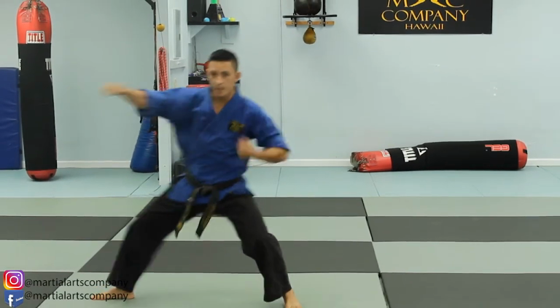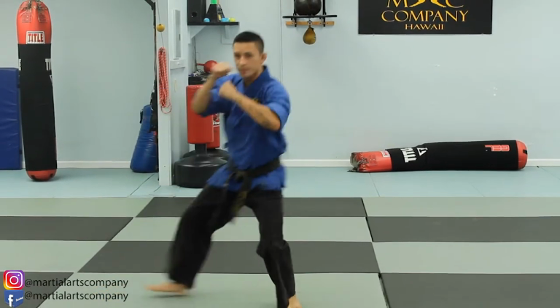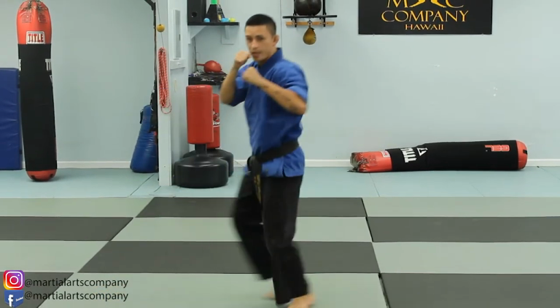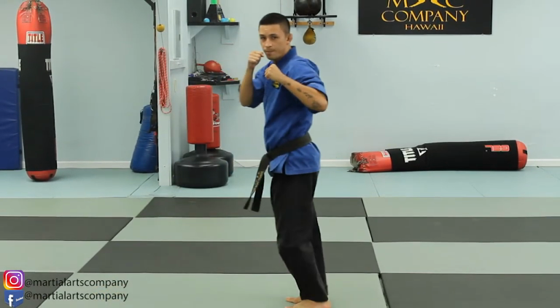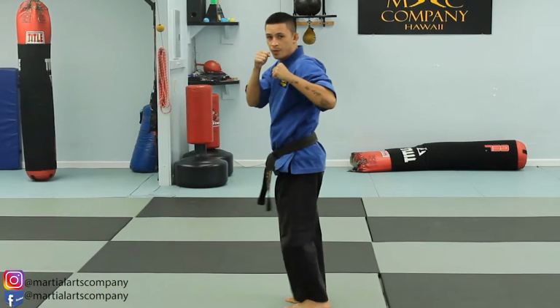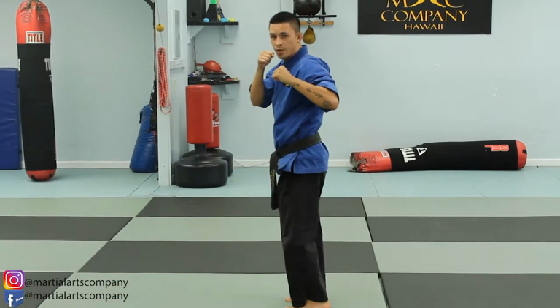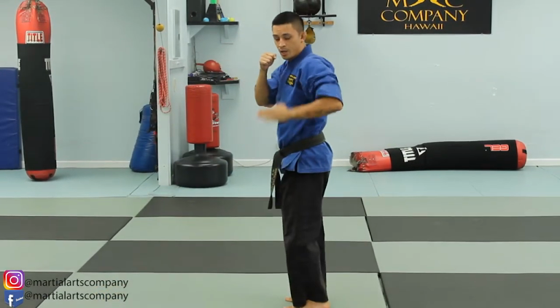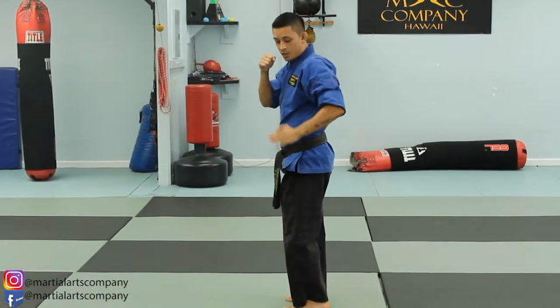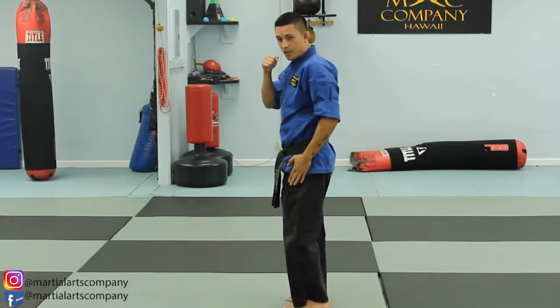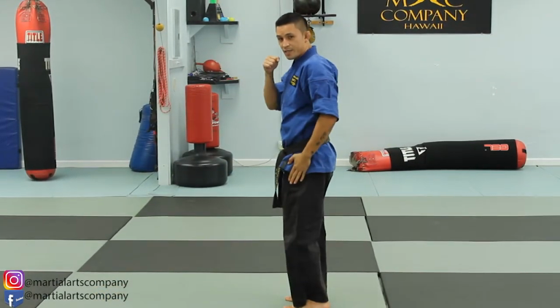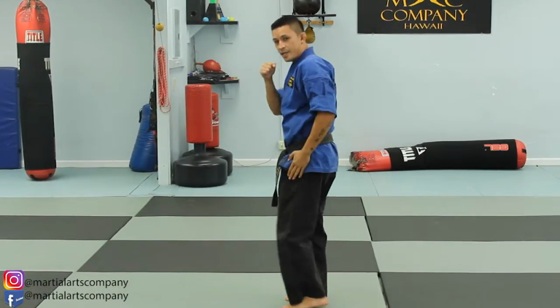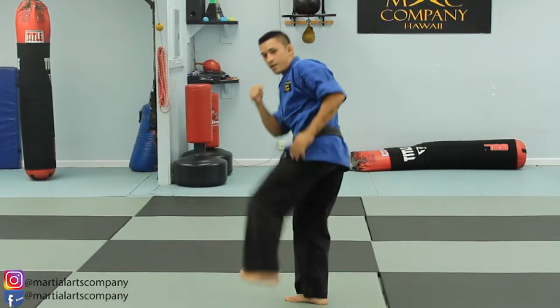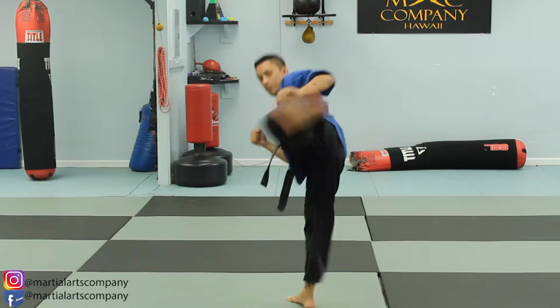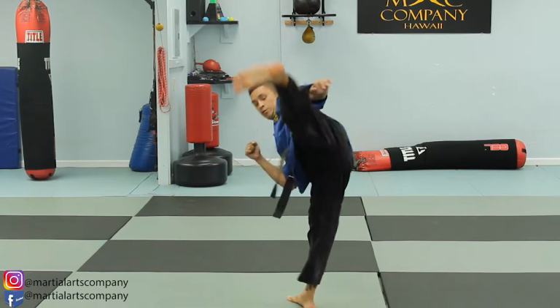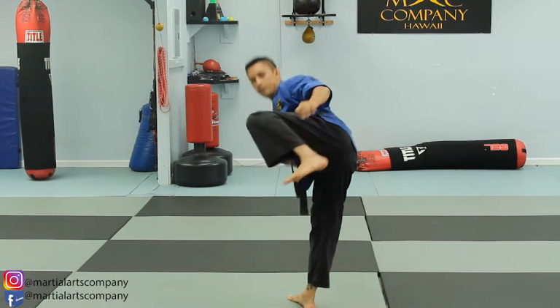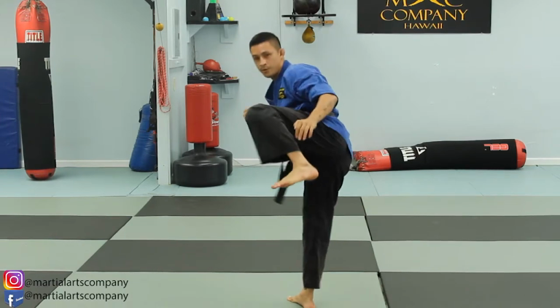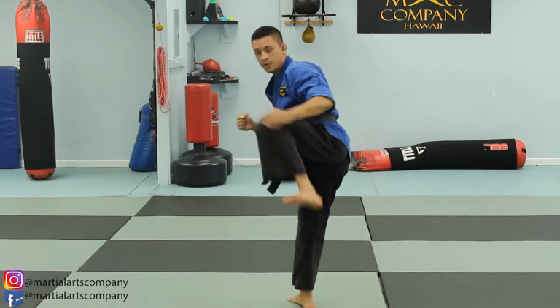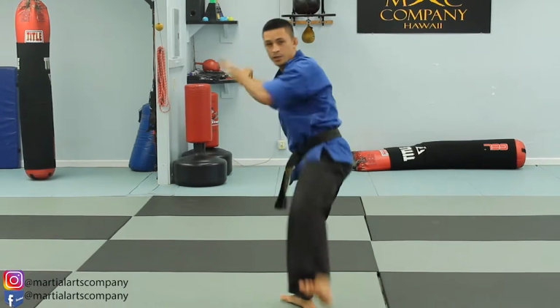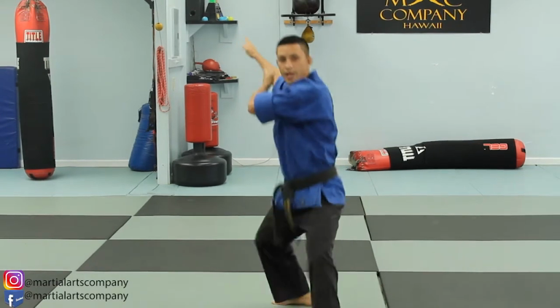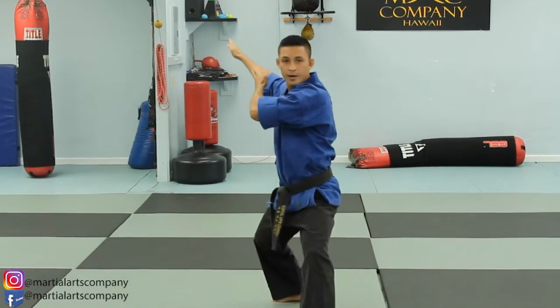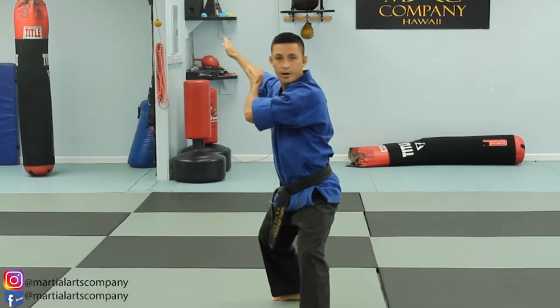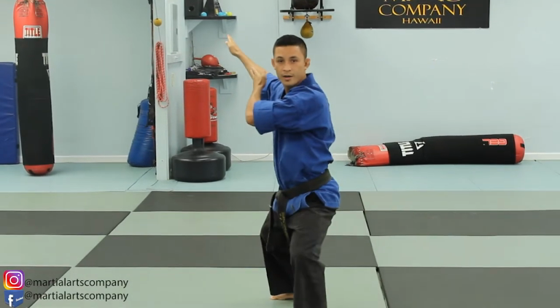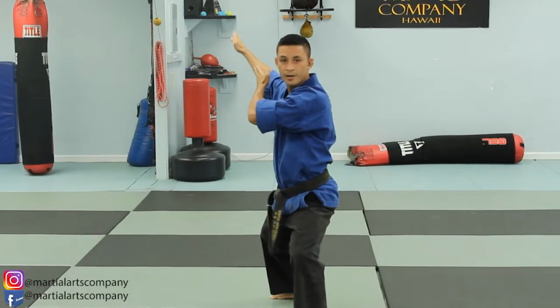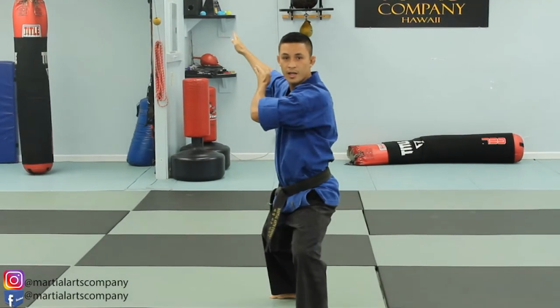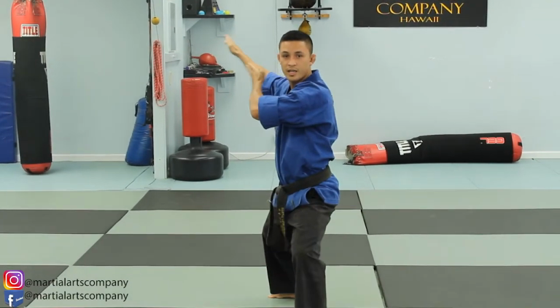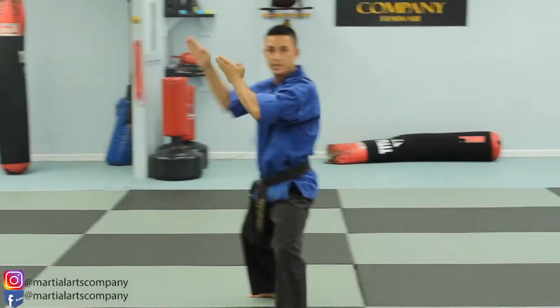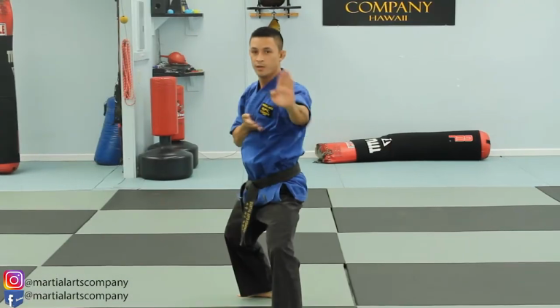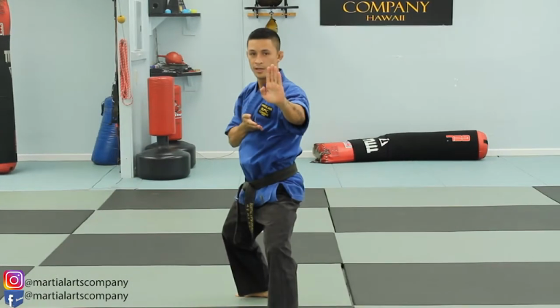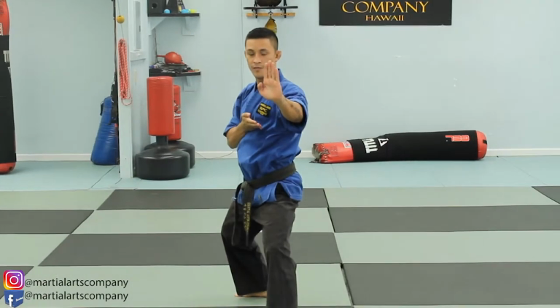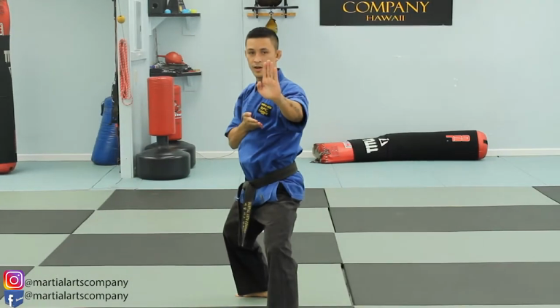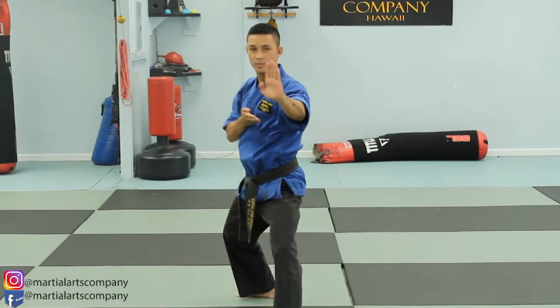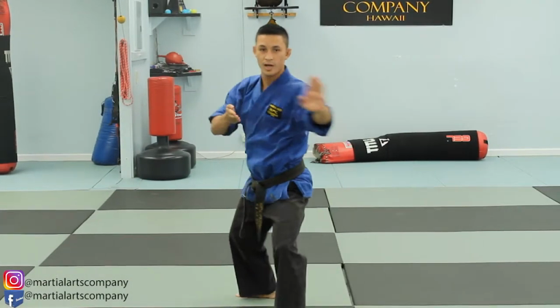Come to center. Left side kick. Line in here — L stance, knife hand guarding block.